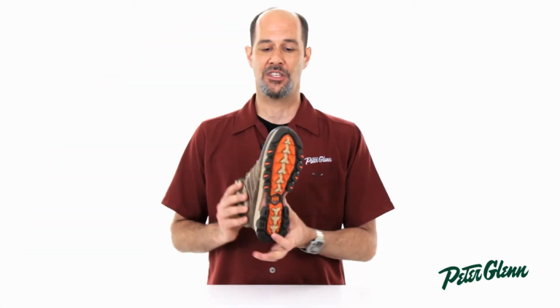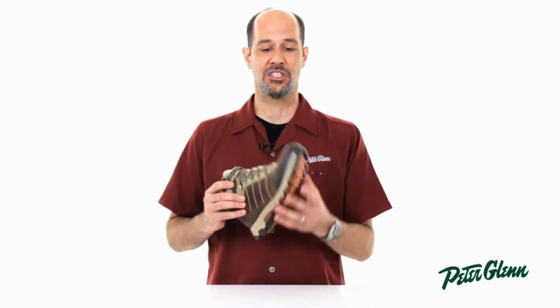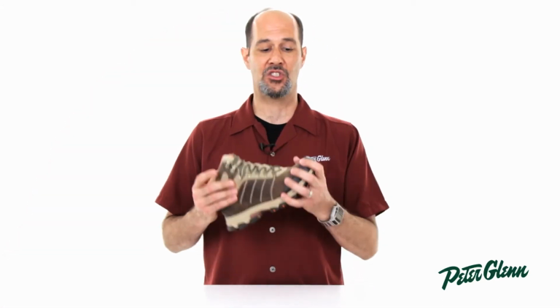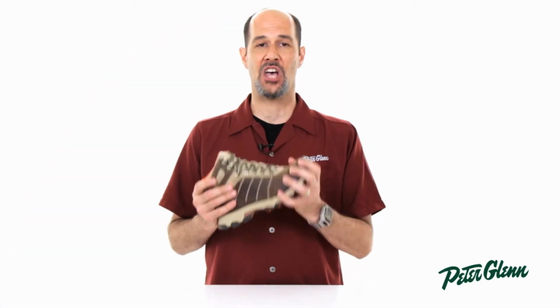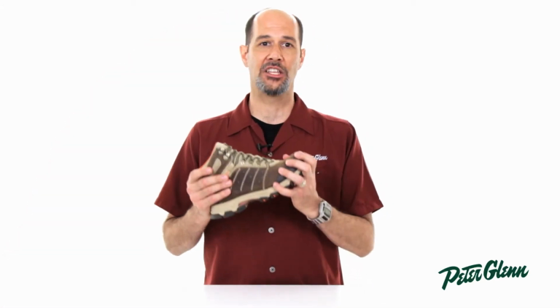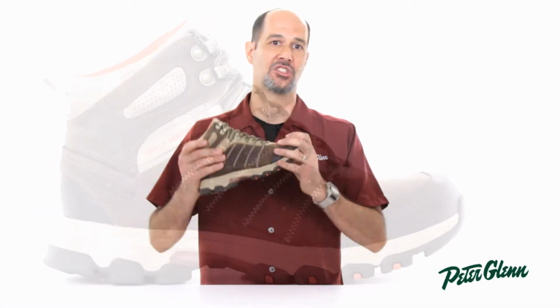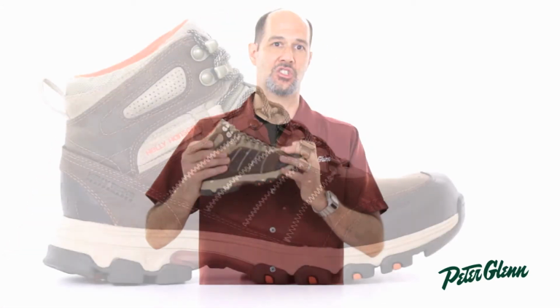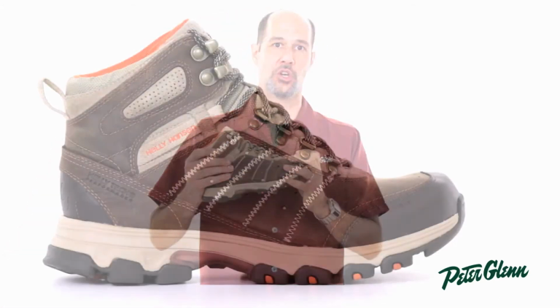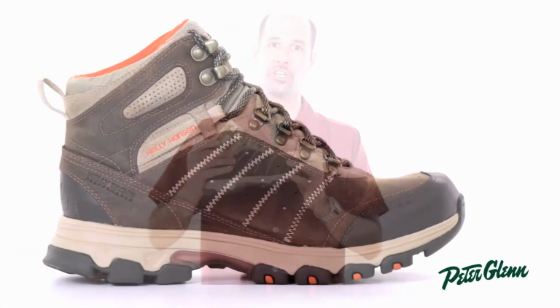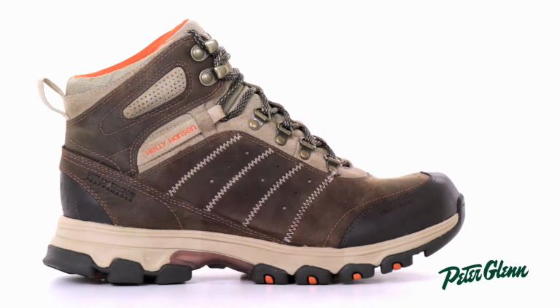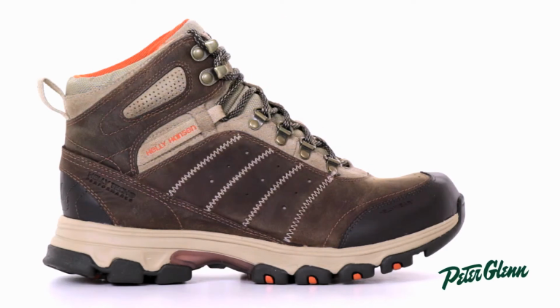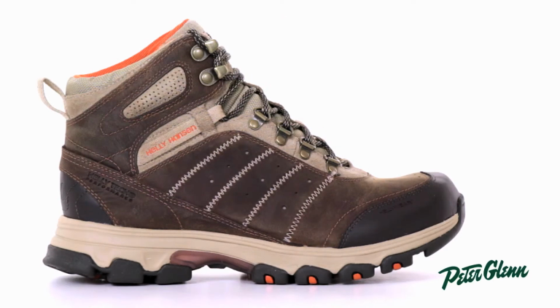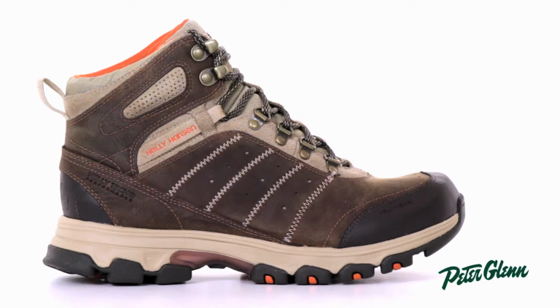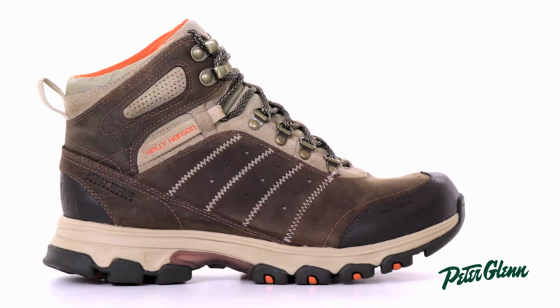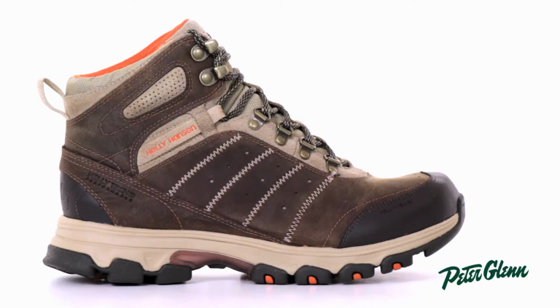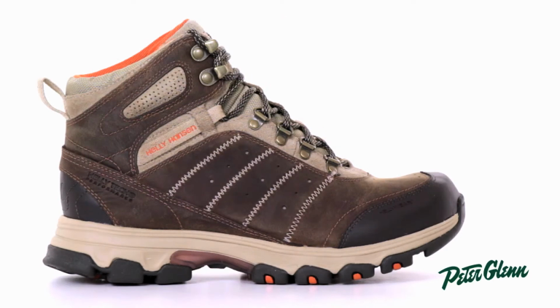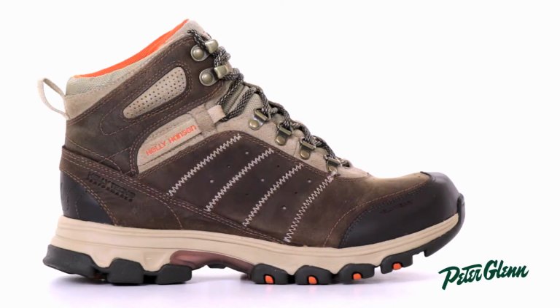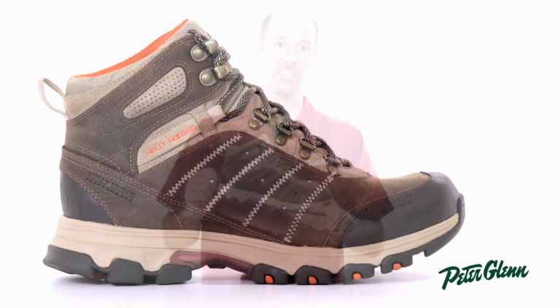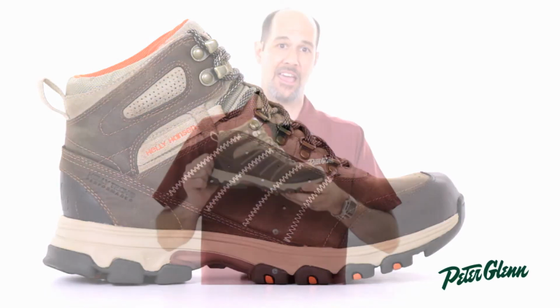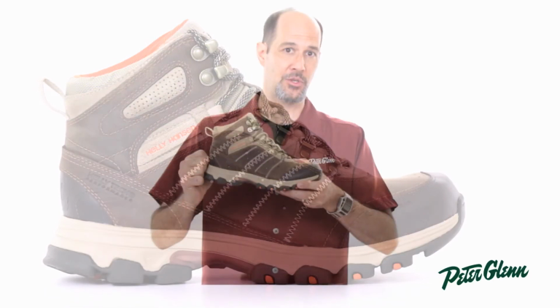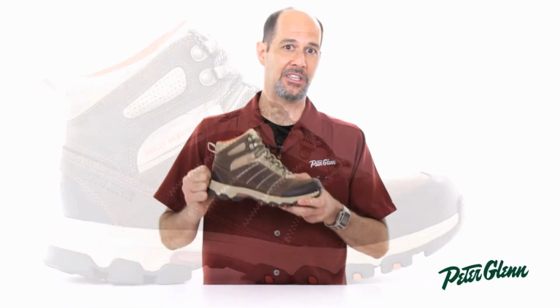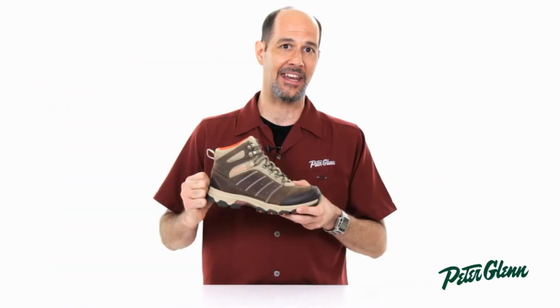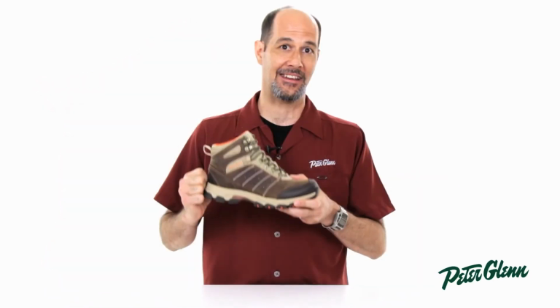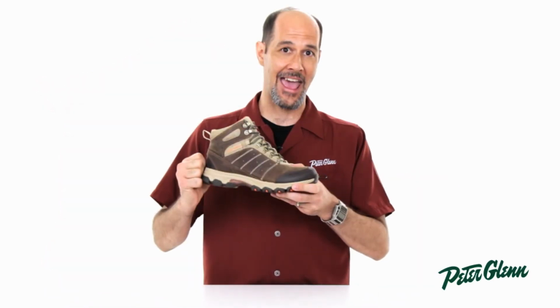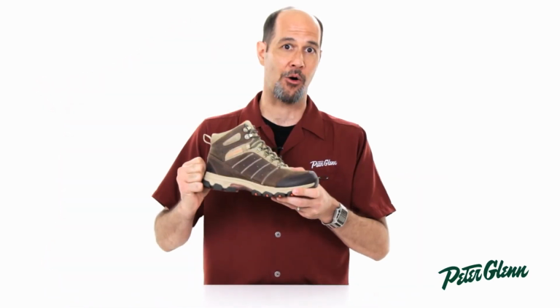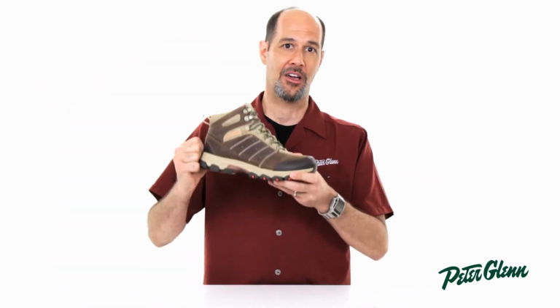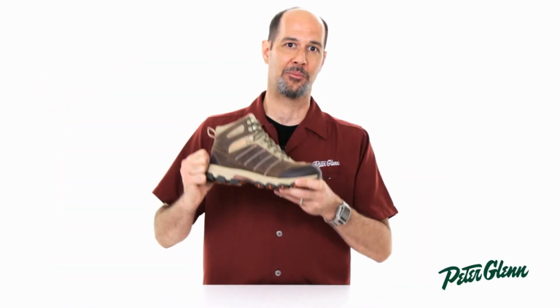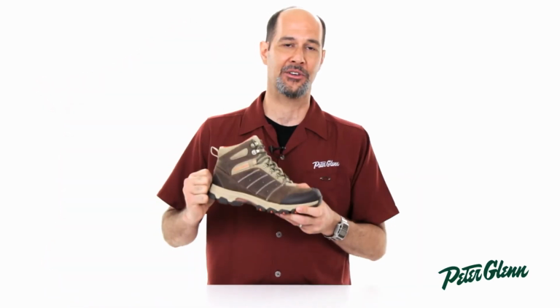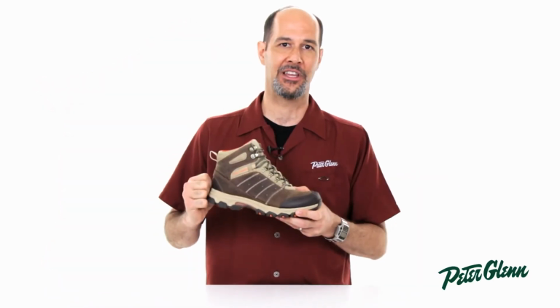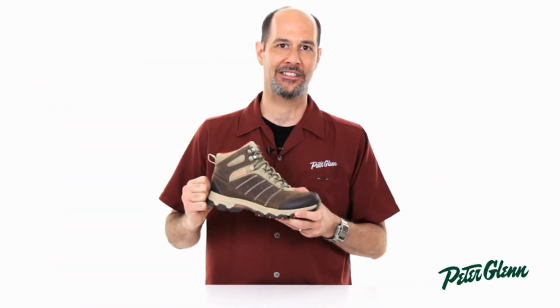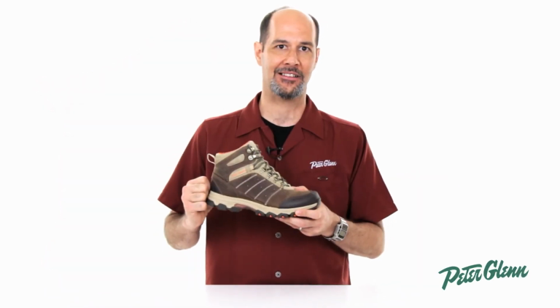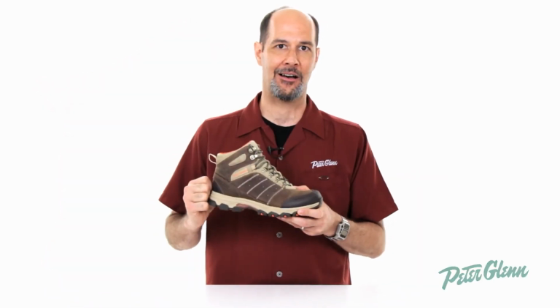This is a solid, sturdy hiking boot. You can trust it, and you can get it now on PeterGlenn.com.